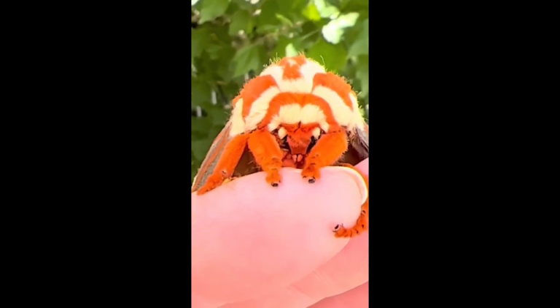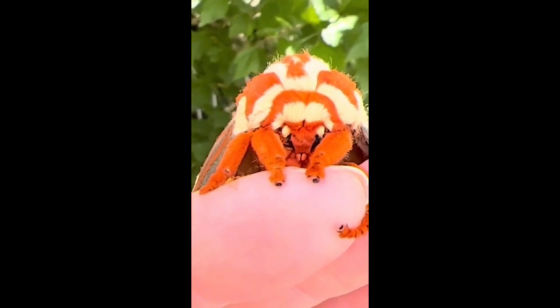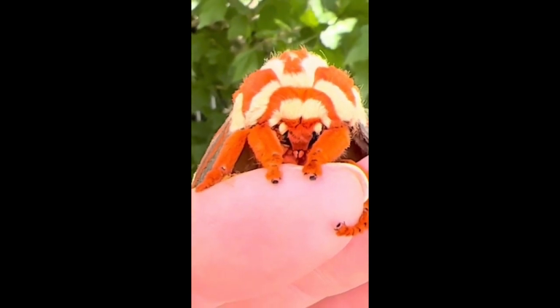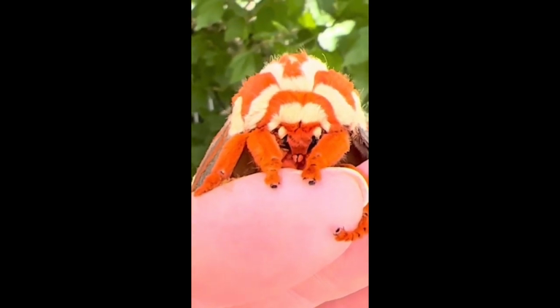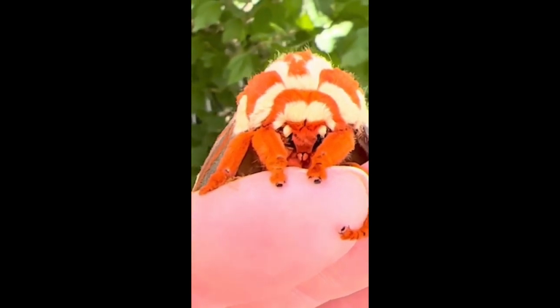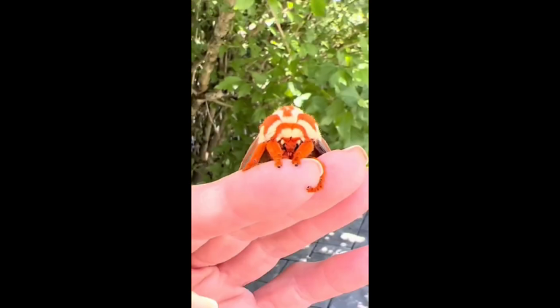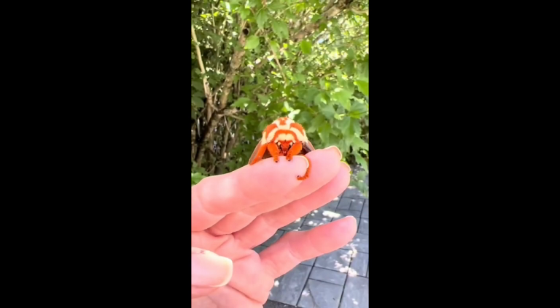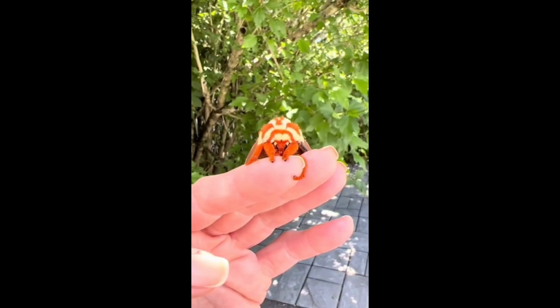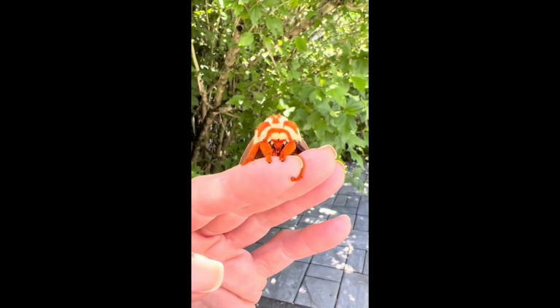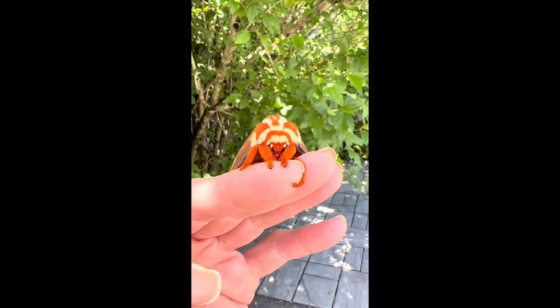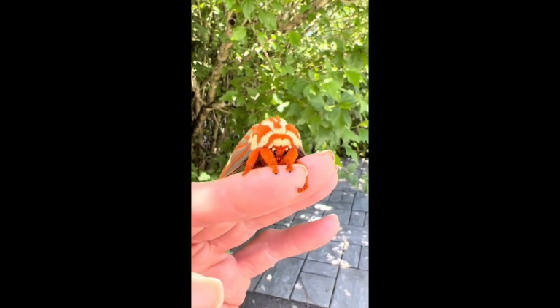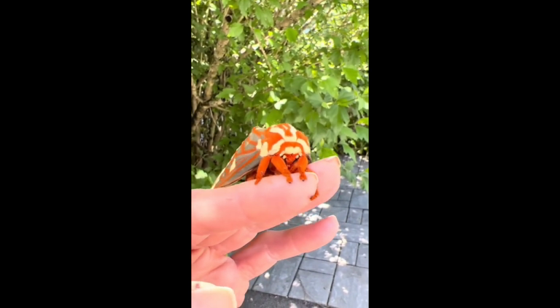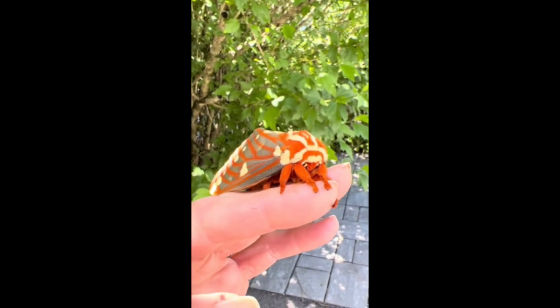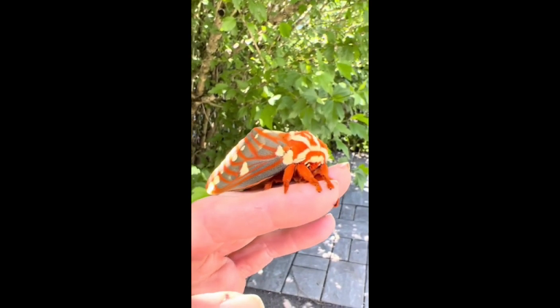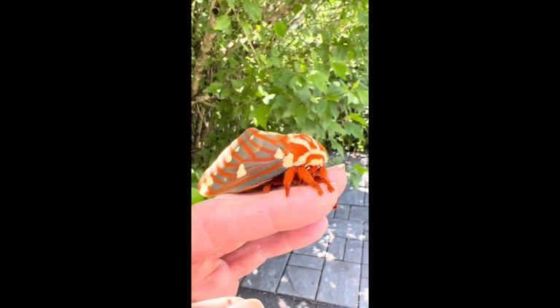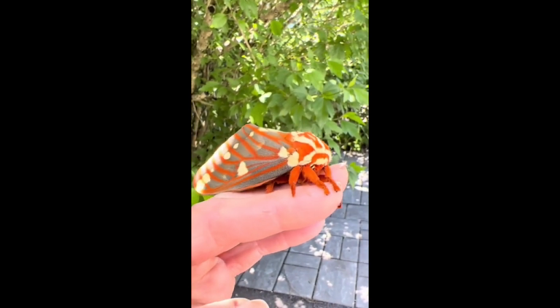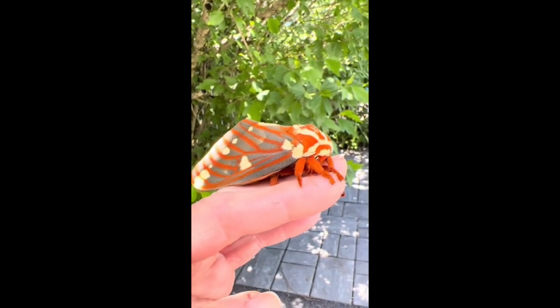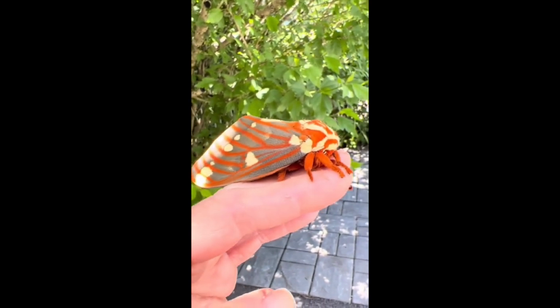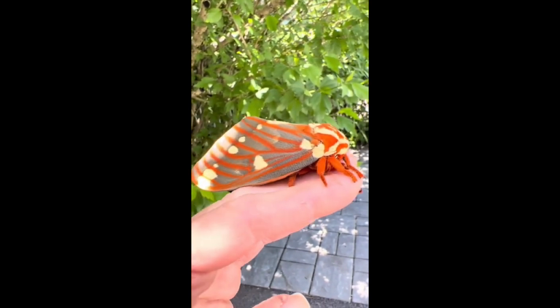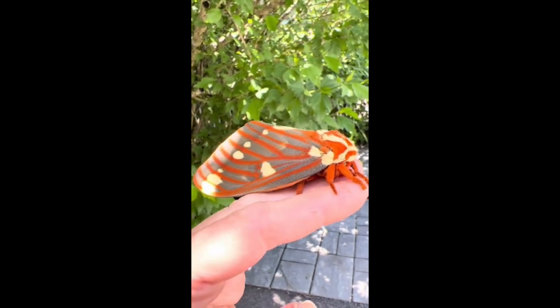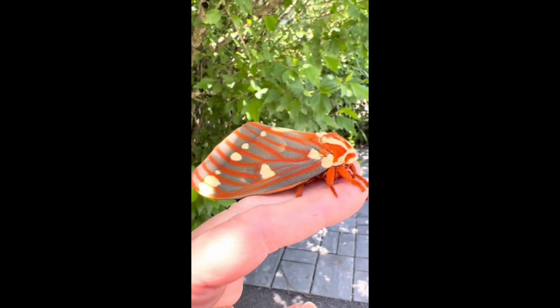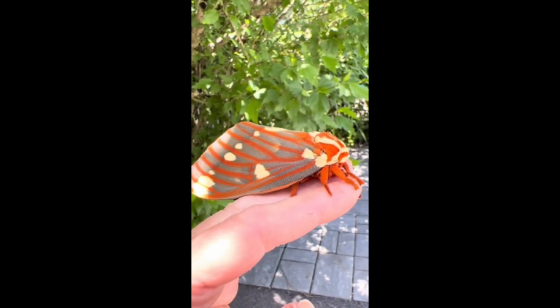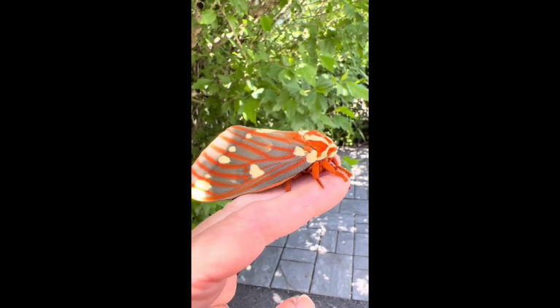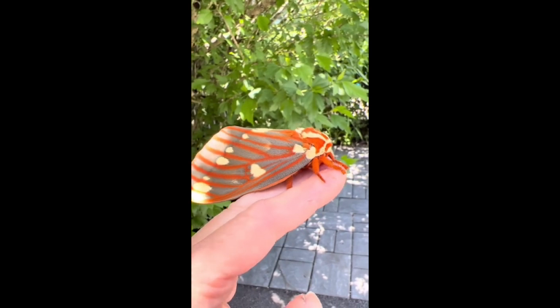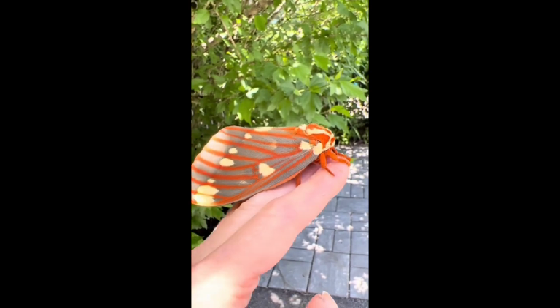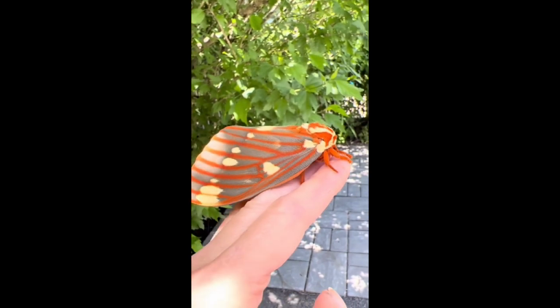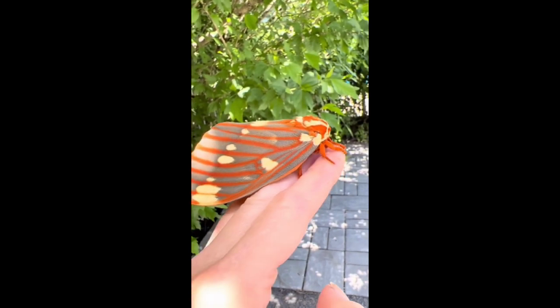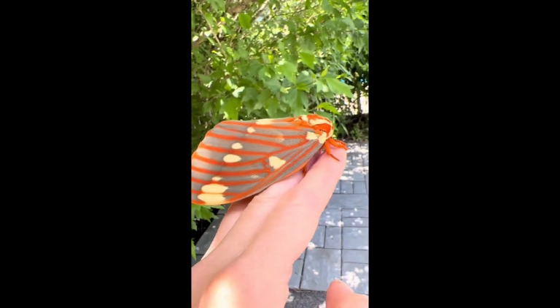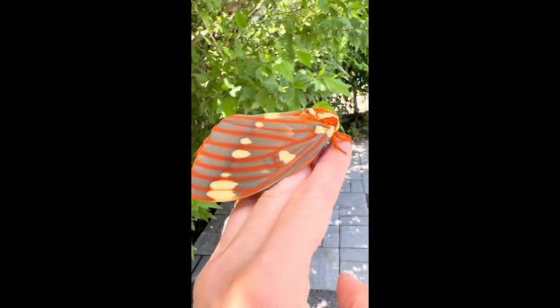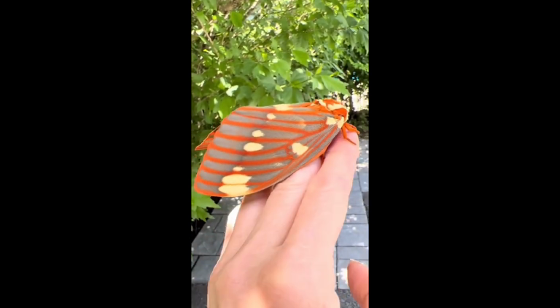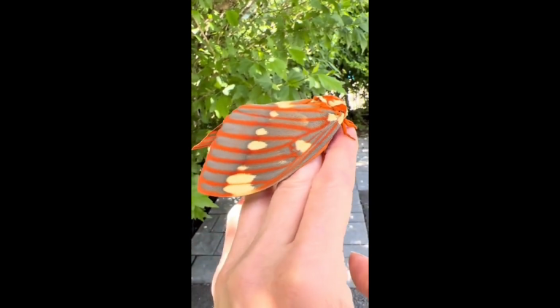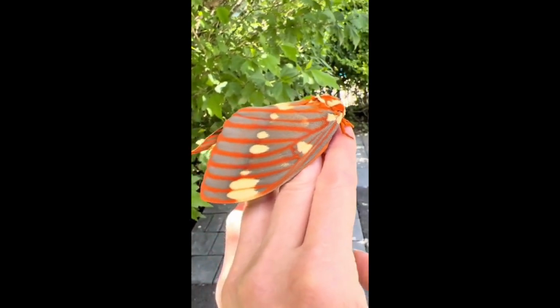Found in the forests of North America, this moth is the adult form of the huge hickory horn devil caterpillar.